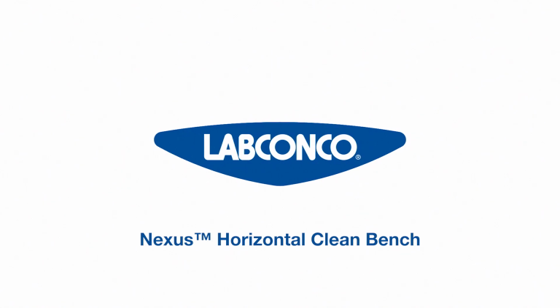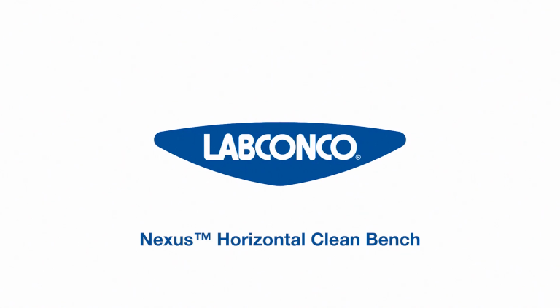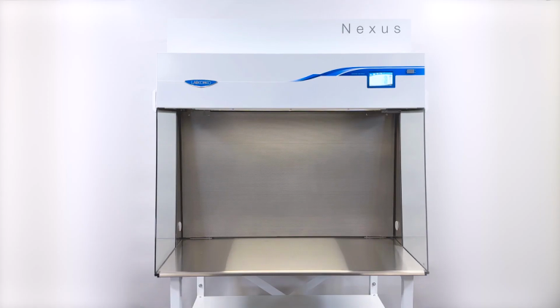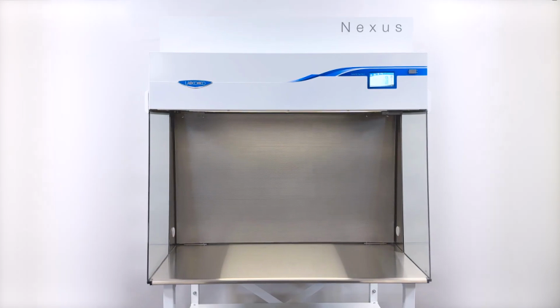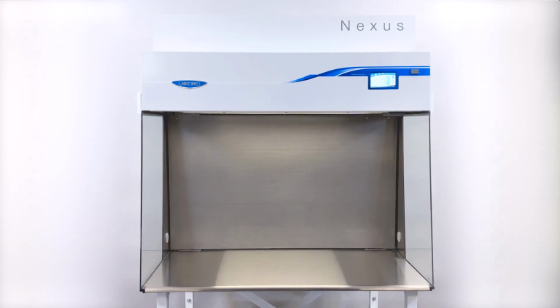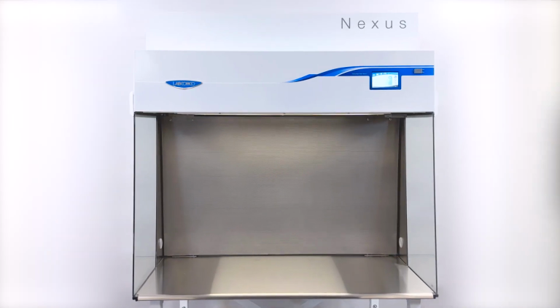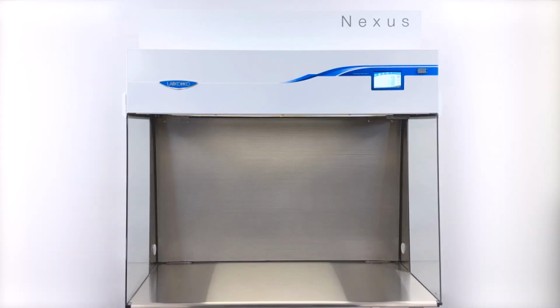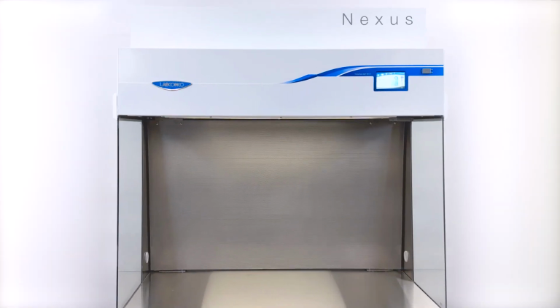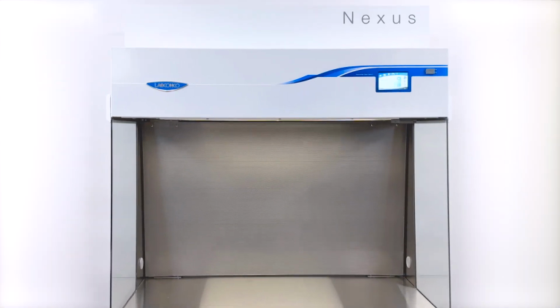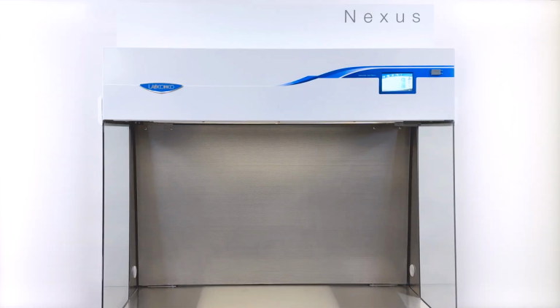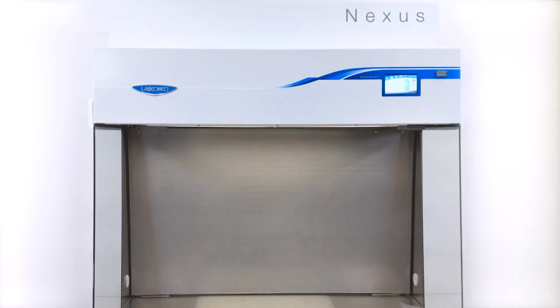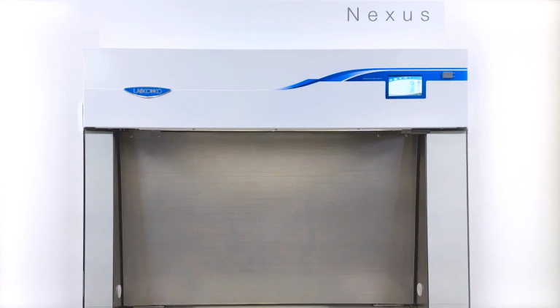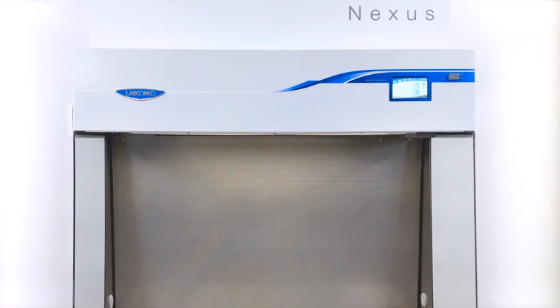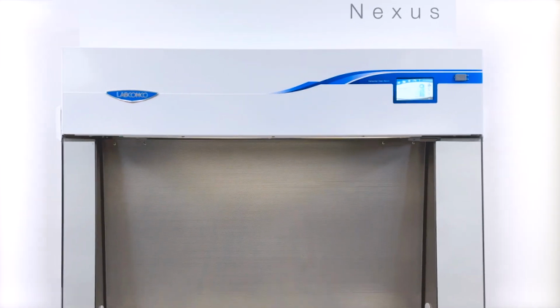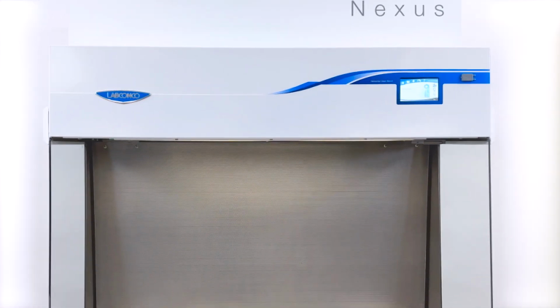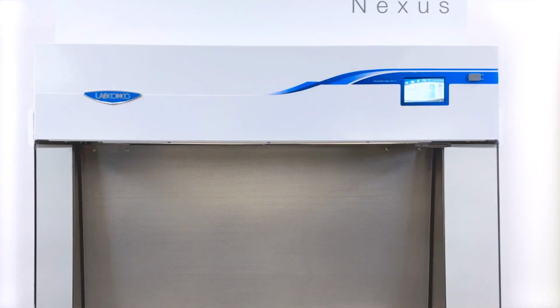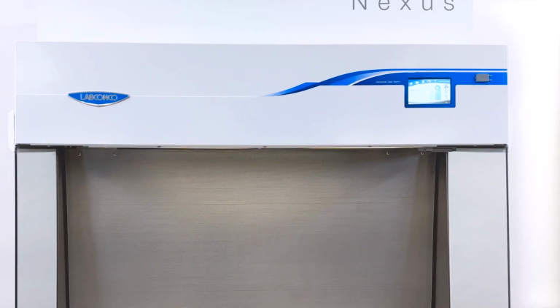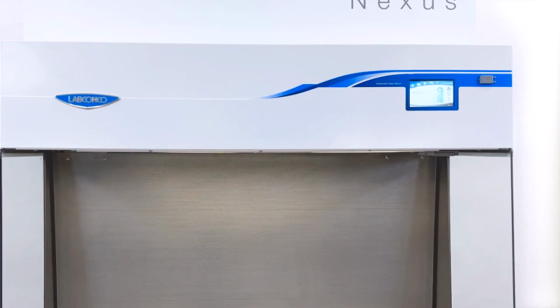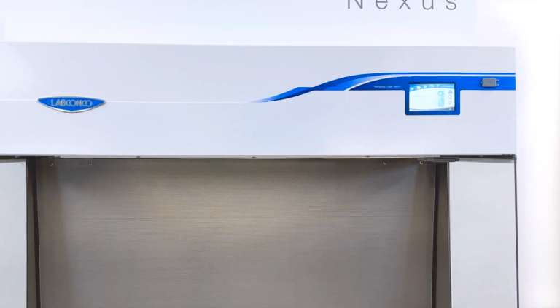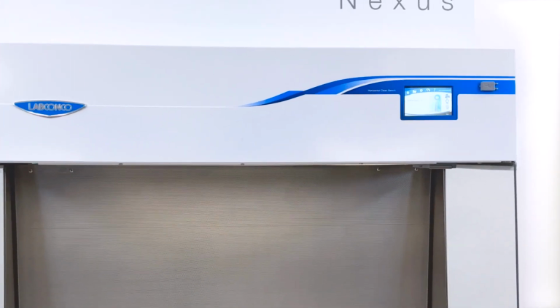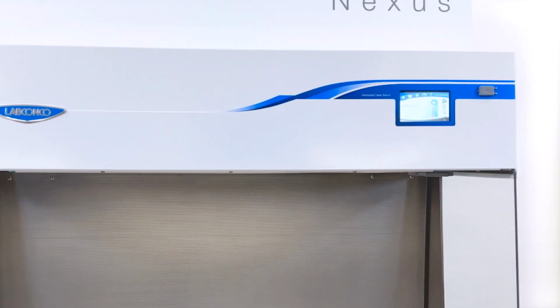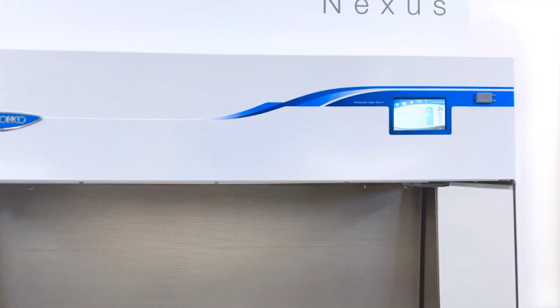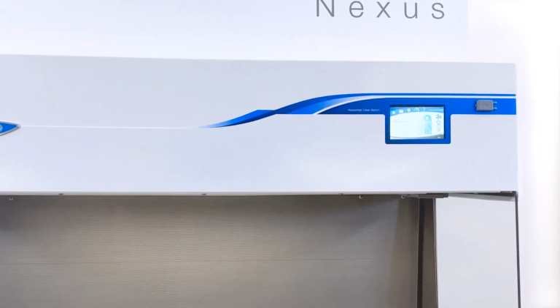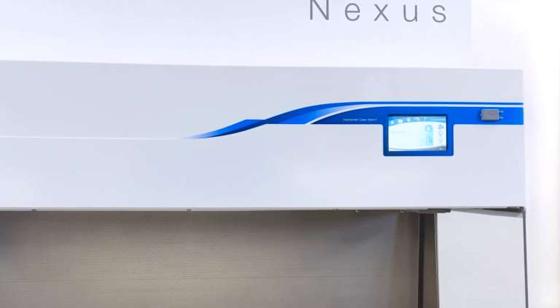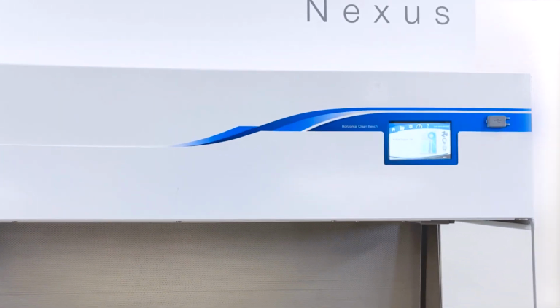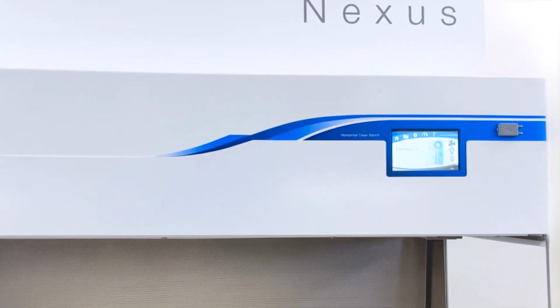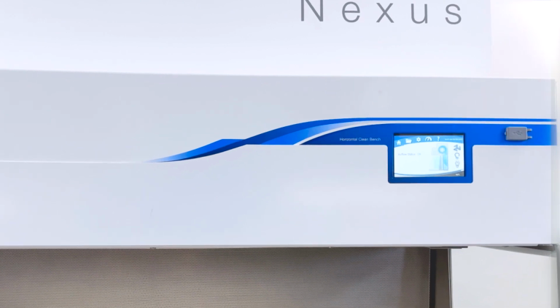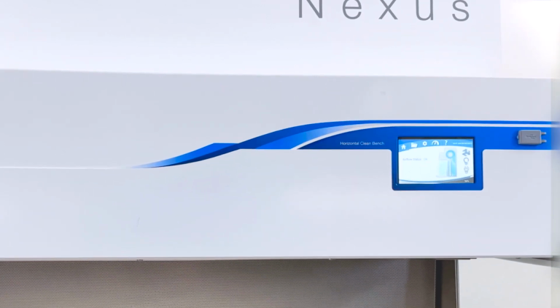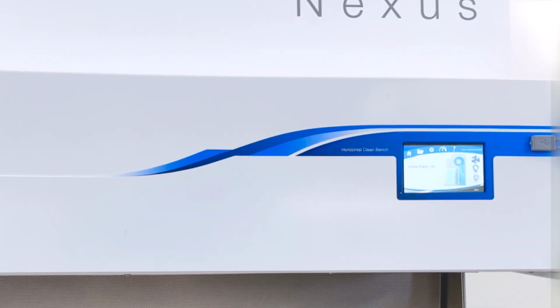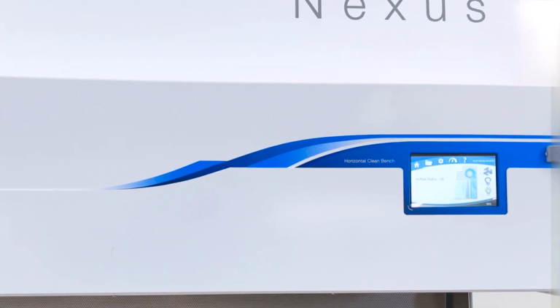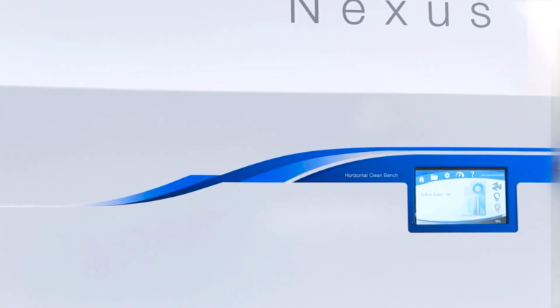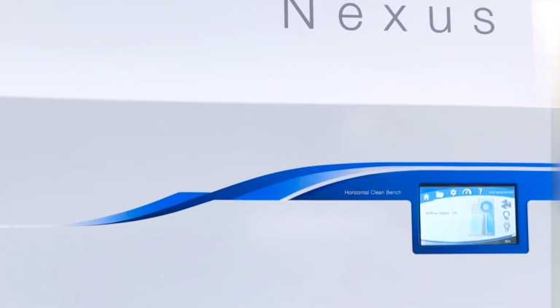Meet the Nexus, LabConco's most efficient, intelligent, and reliable clean bench yet.